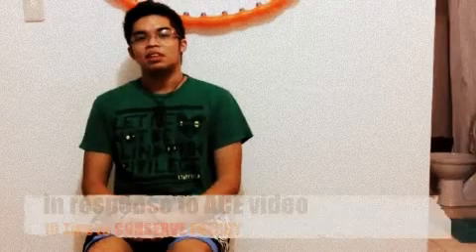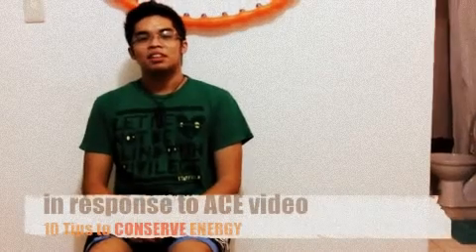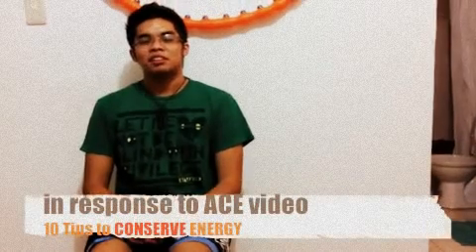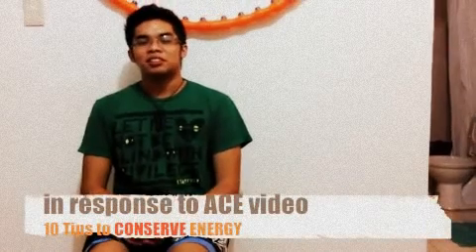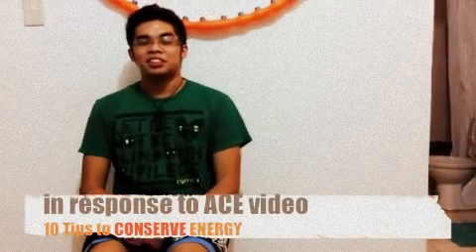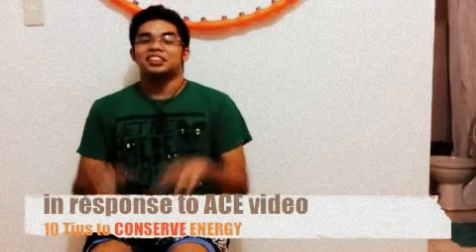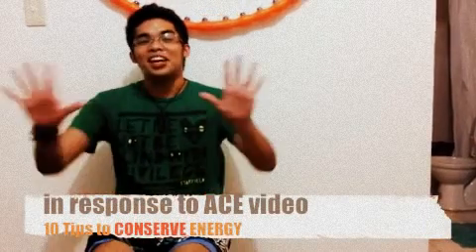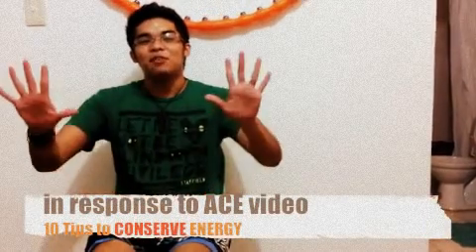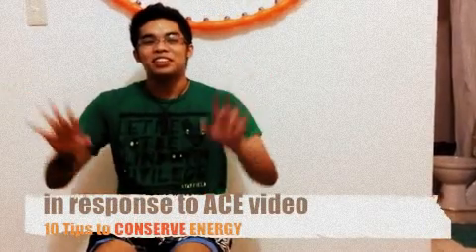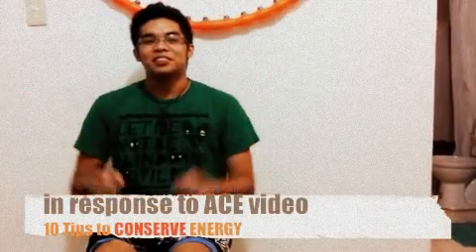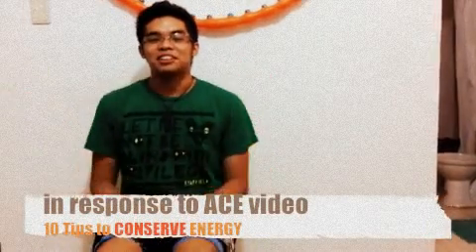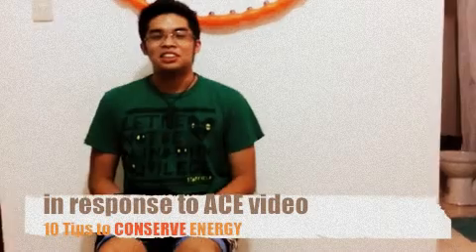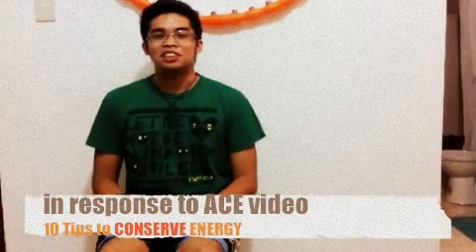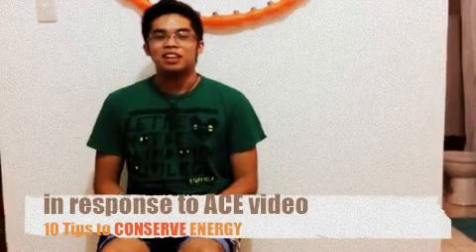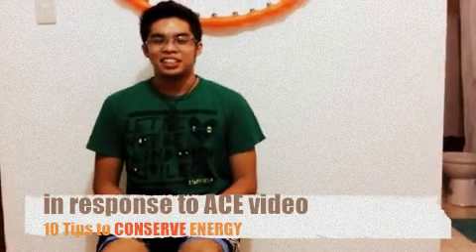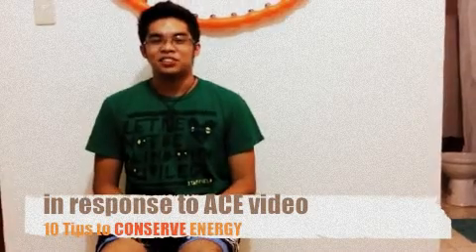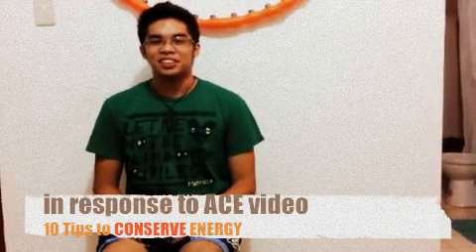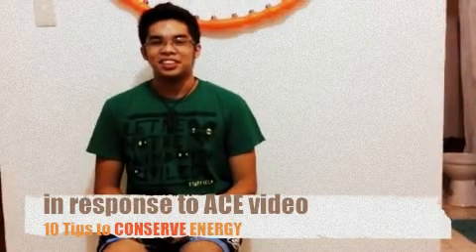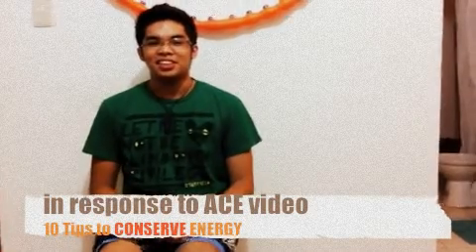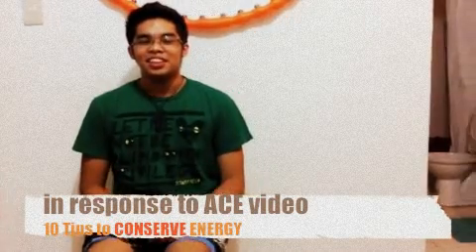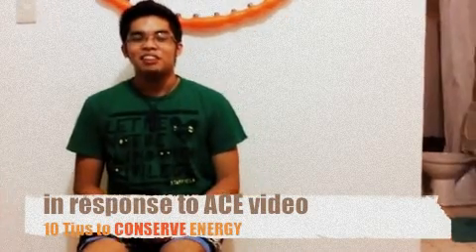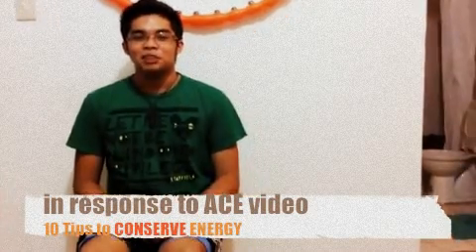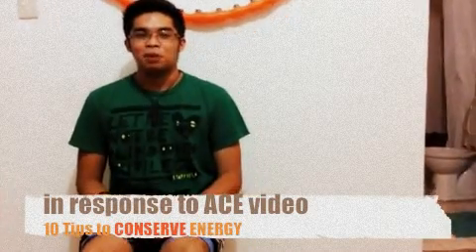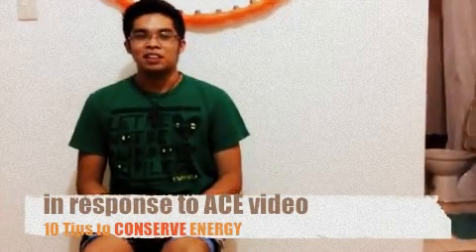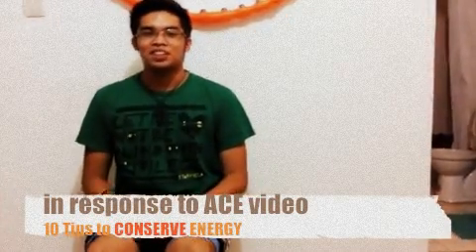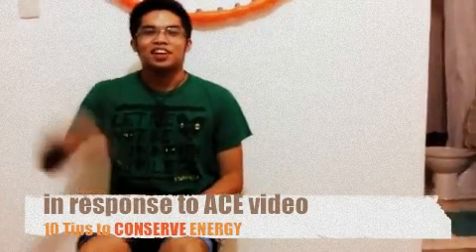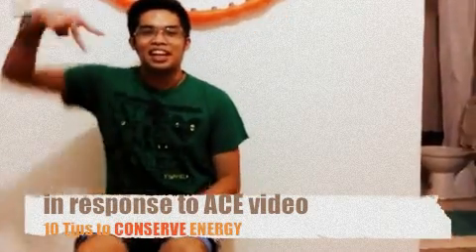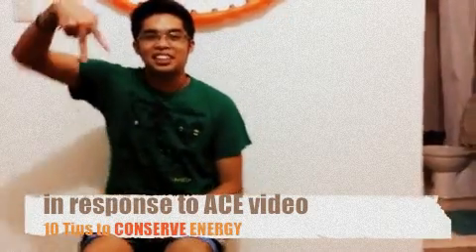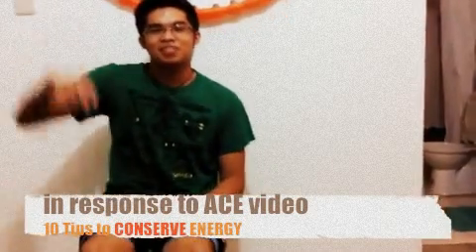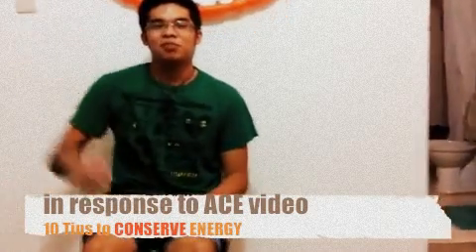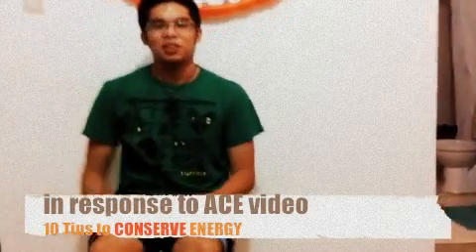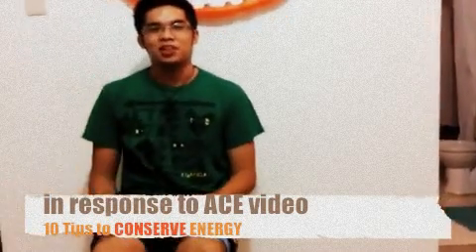These are the 10 ways to conserve electricity, in response to the ACE video.